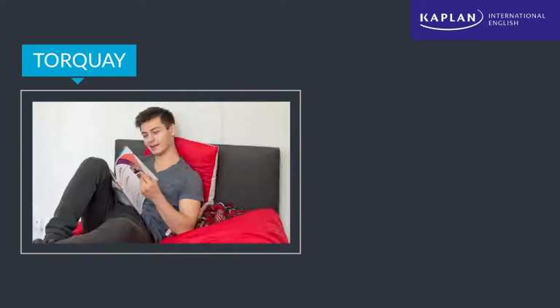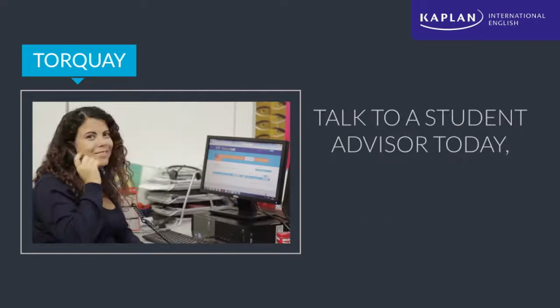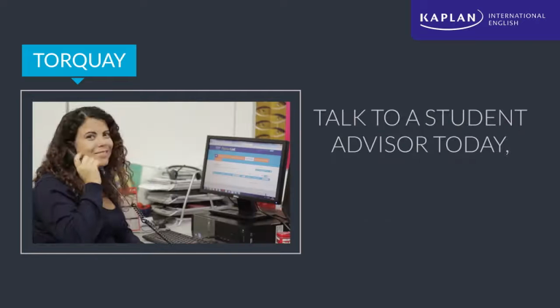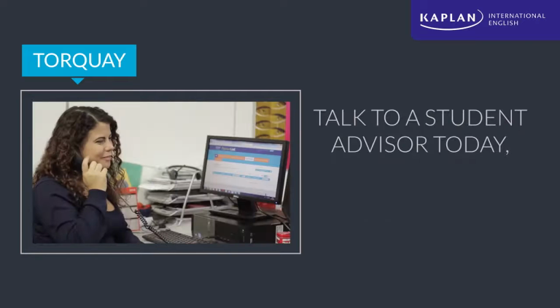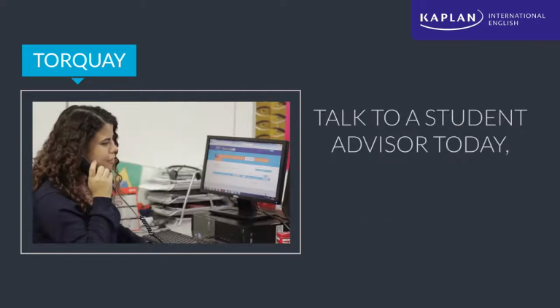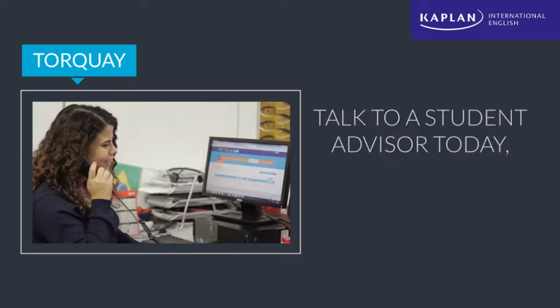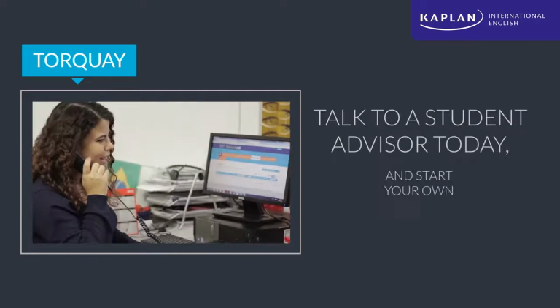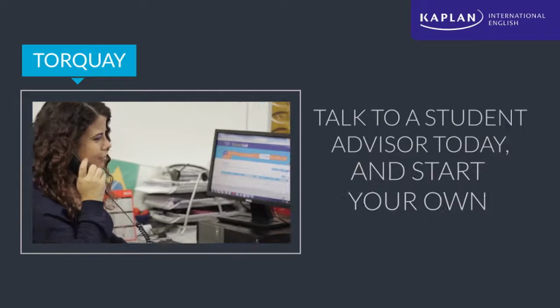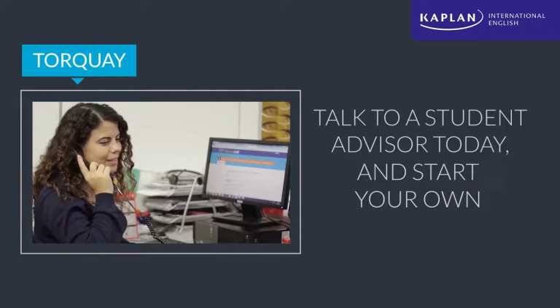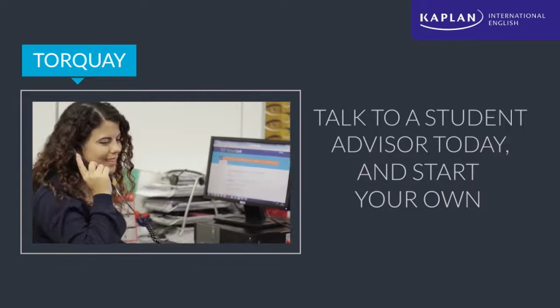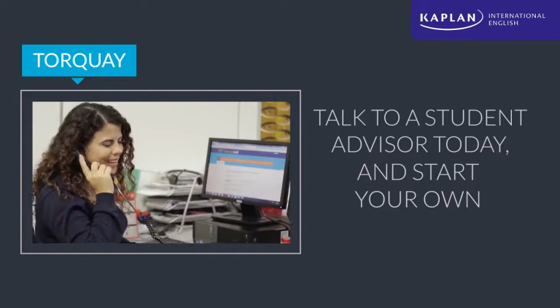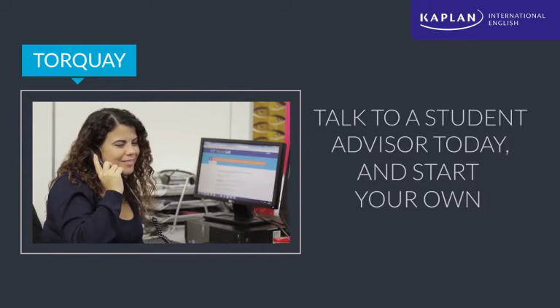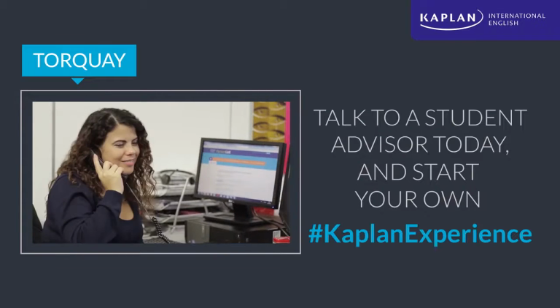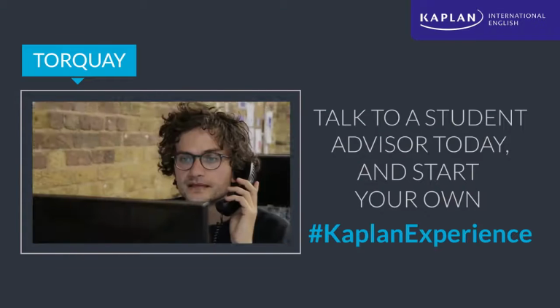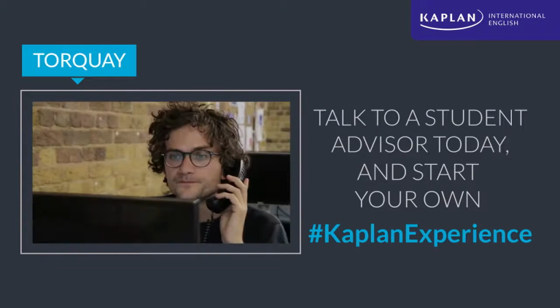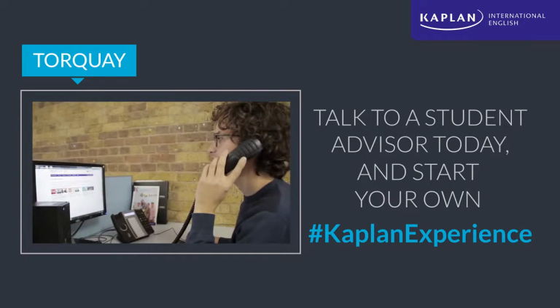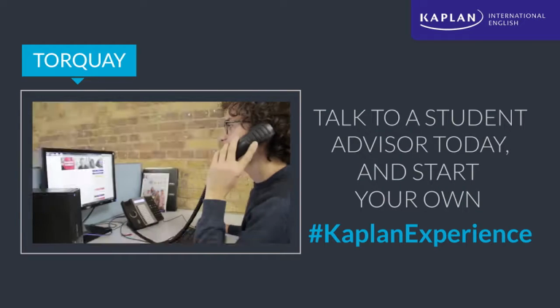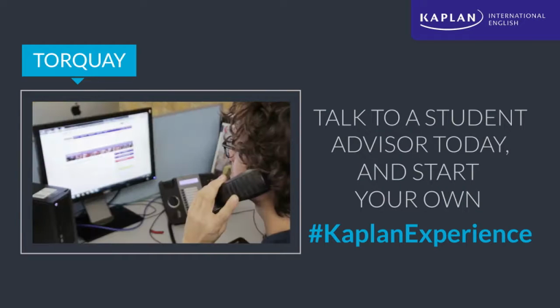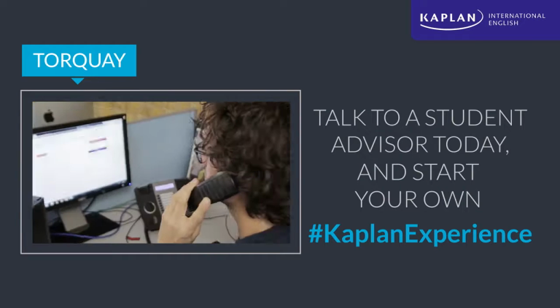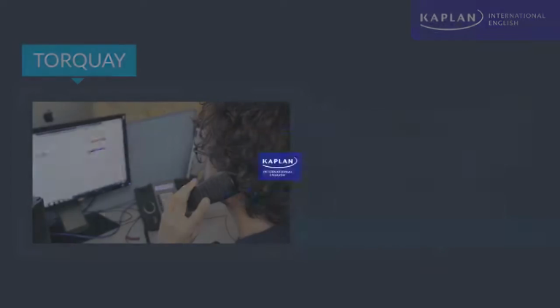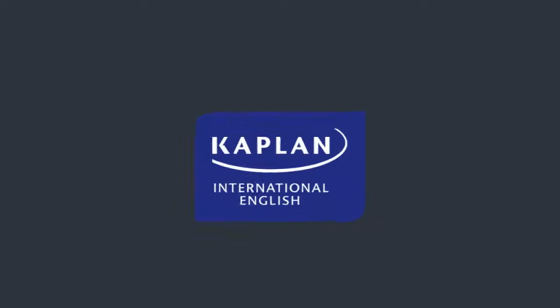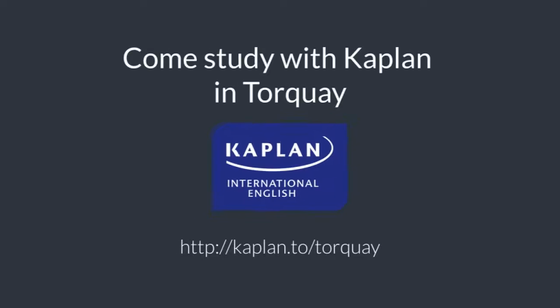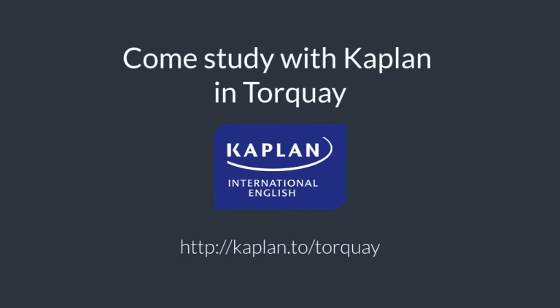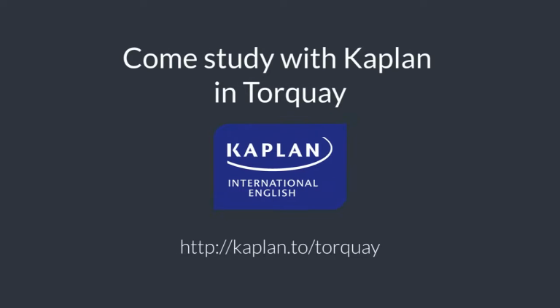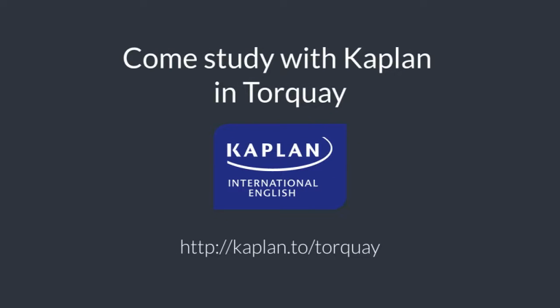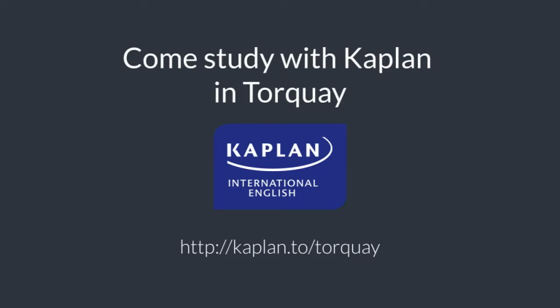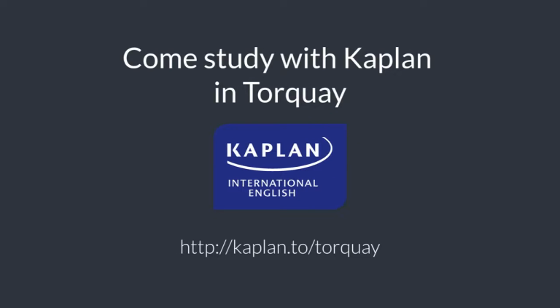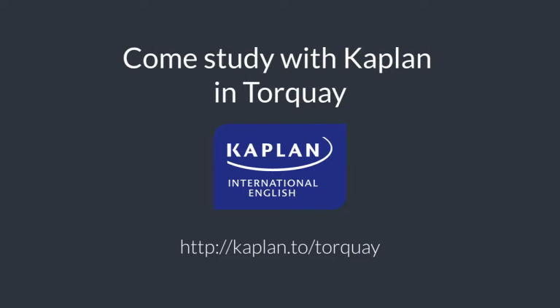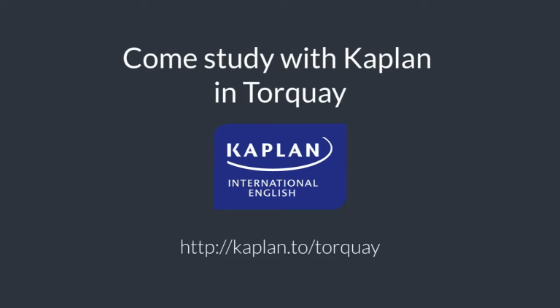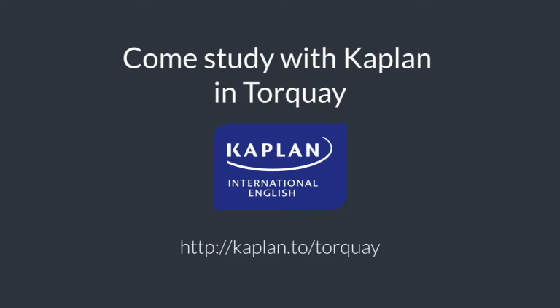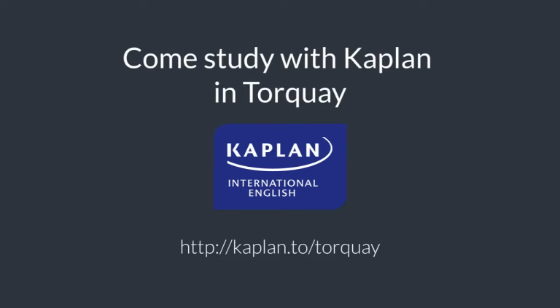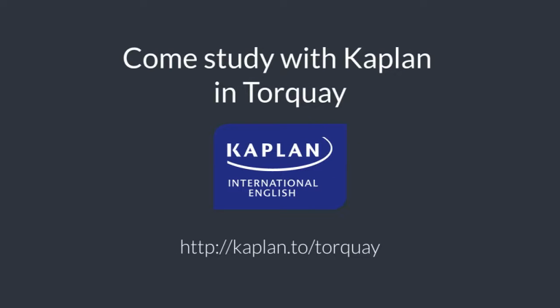Talk to a student advisor today and start your own Kaplan experience.